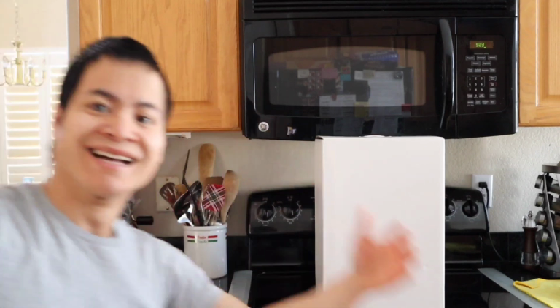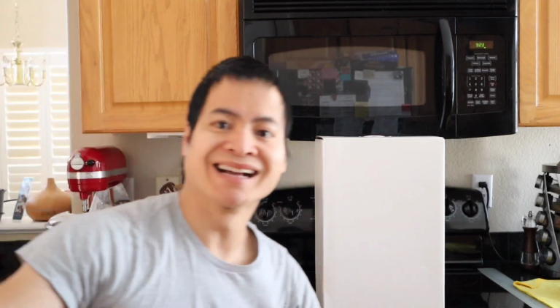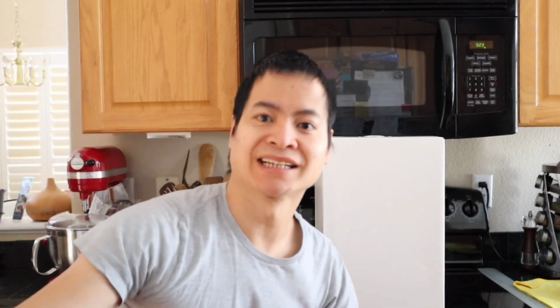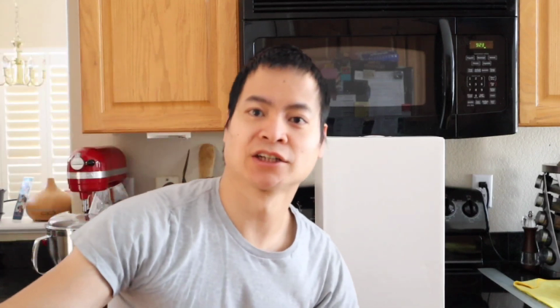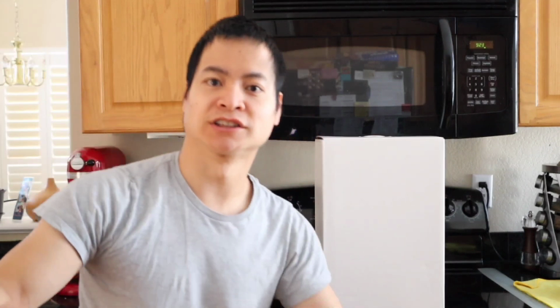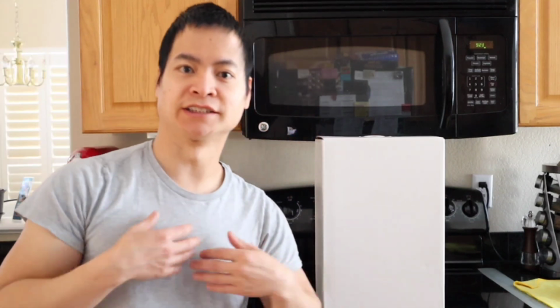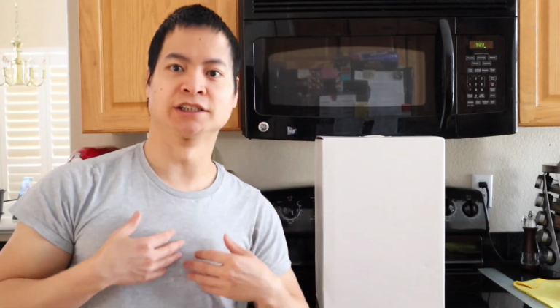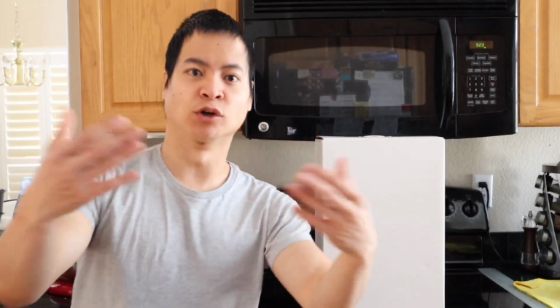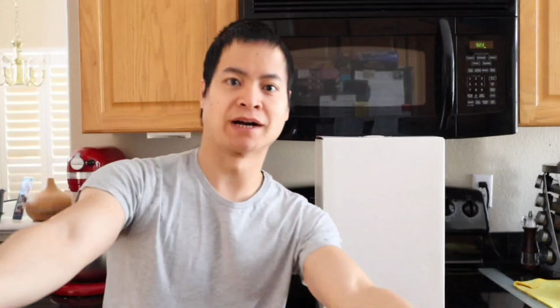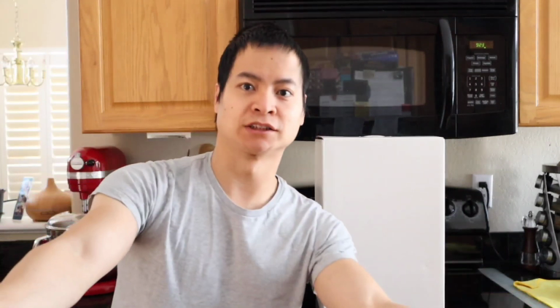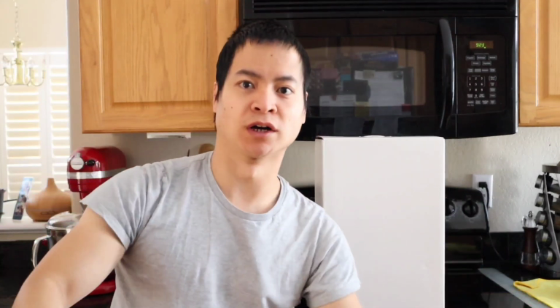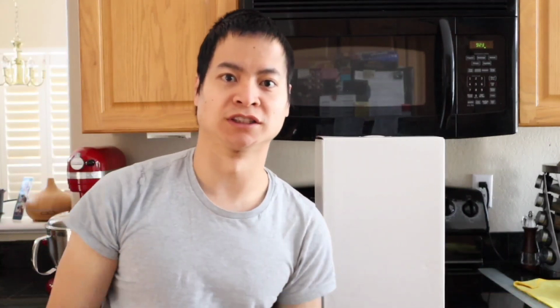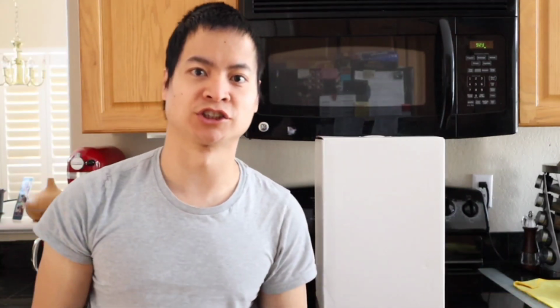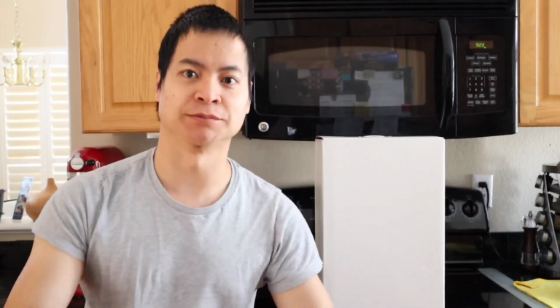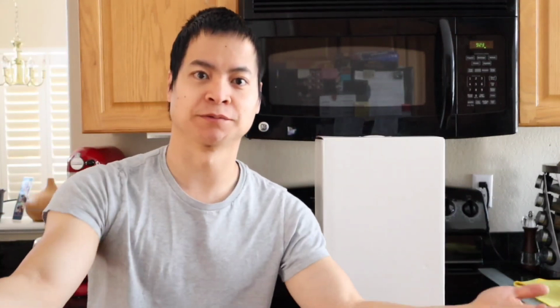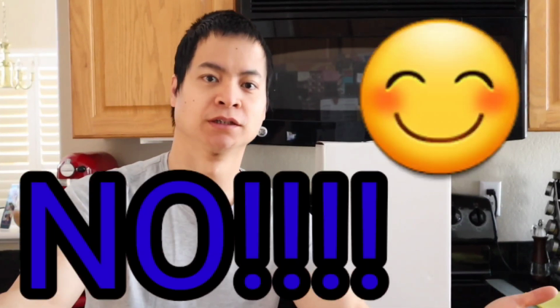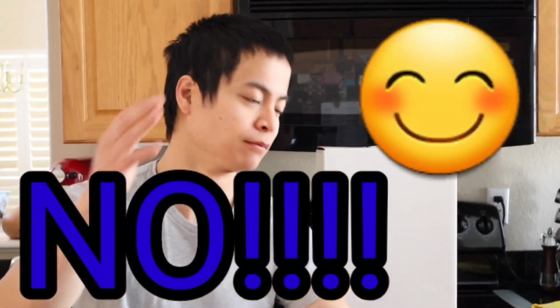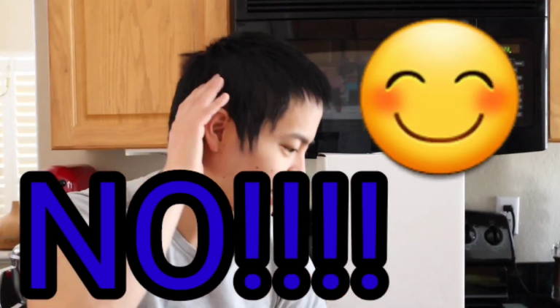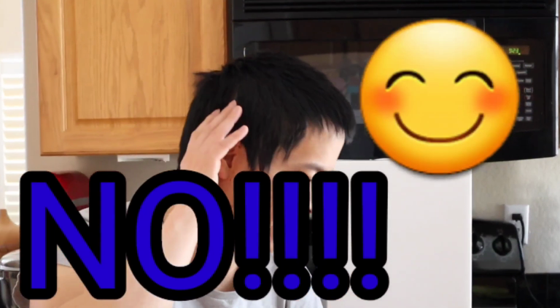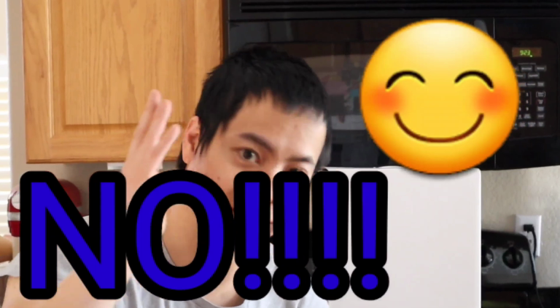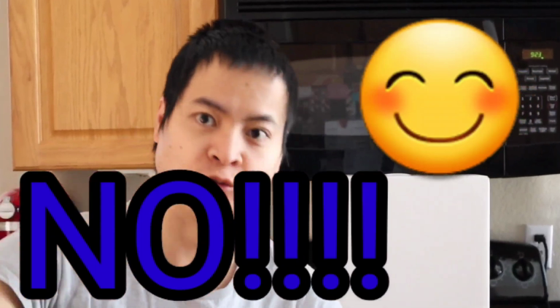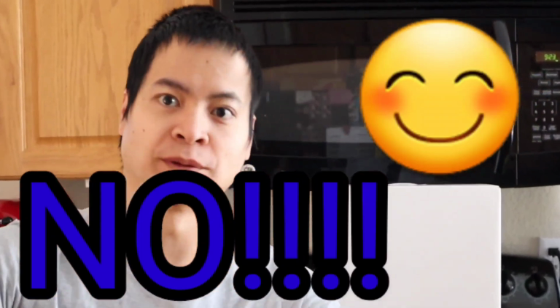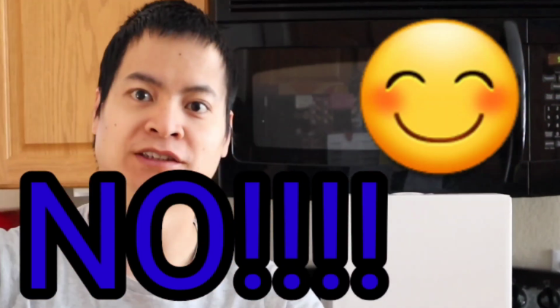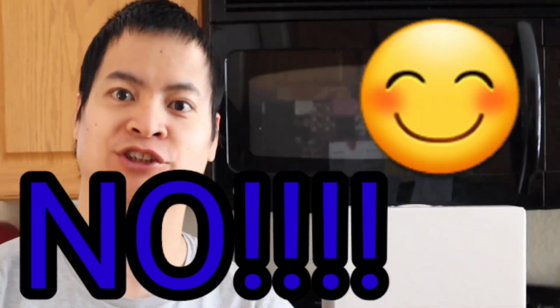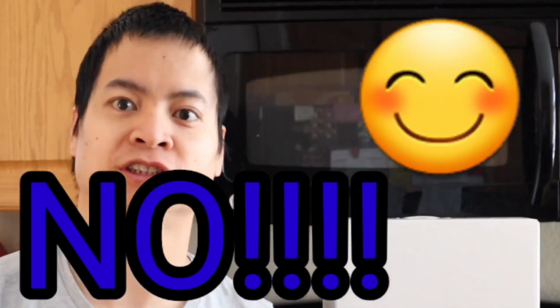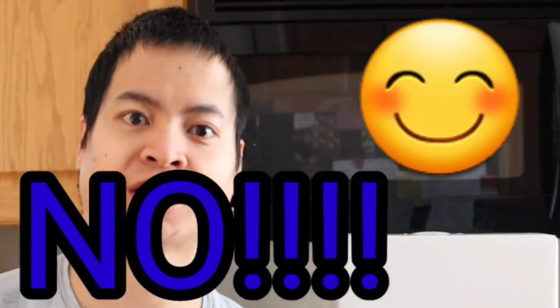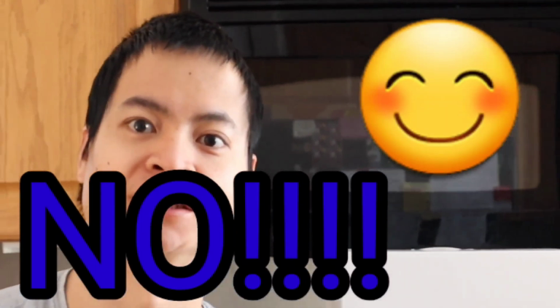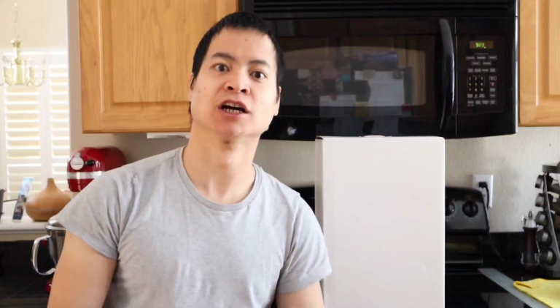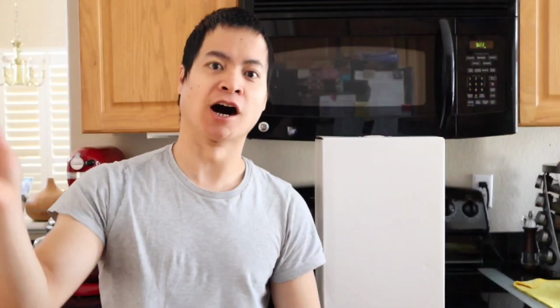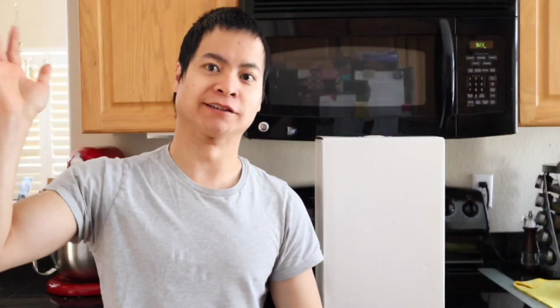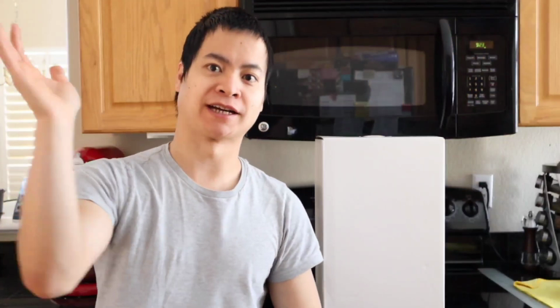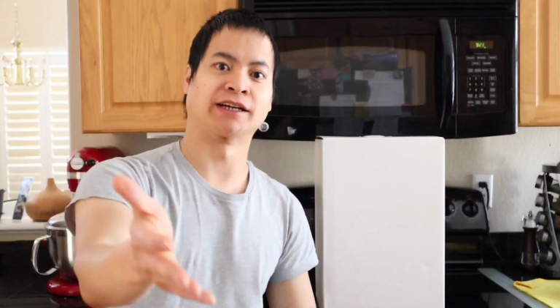Hey guys, how's it going? It's Nathan here with WorldMats. Did you guys miss me? I hear no response, I just hear silence. Sad day.